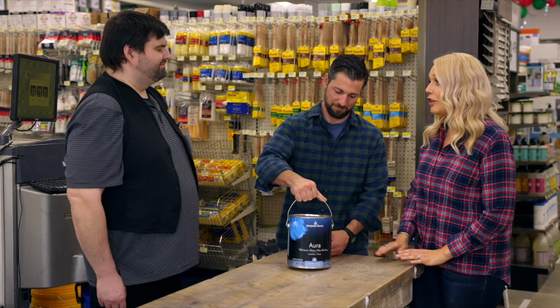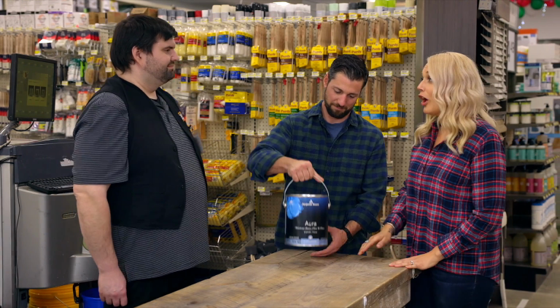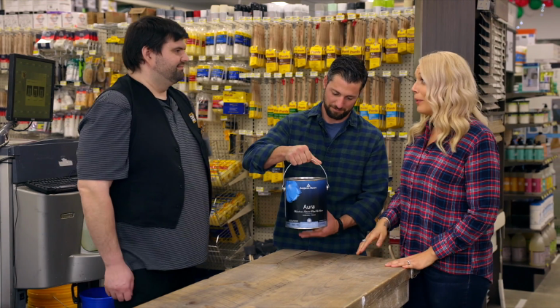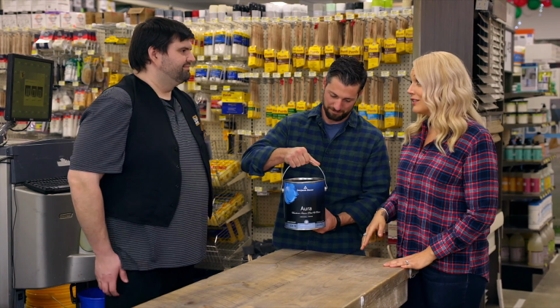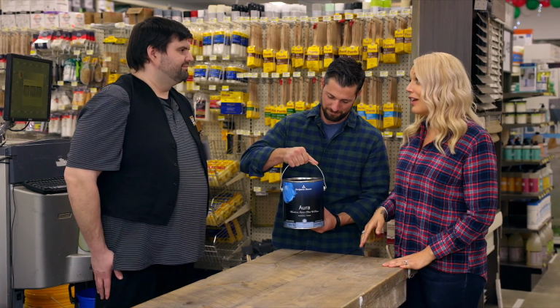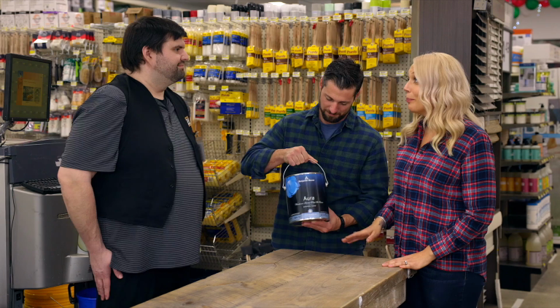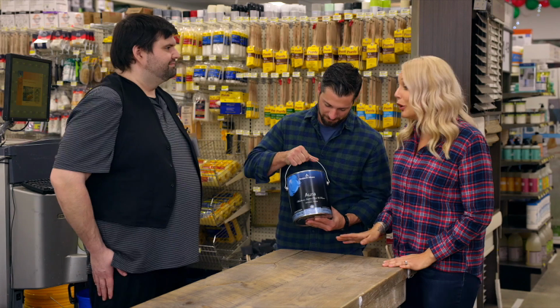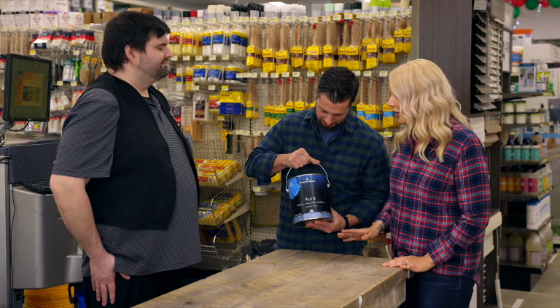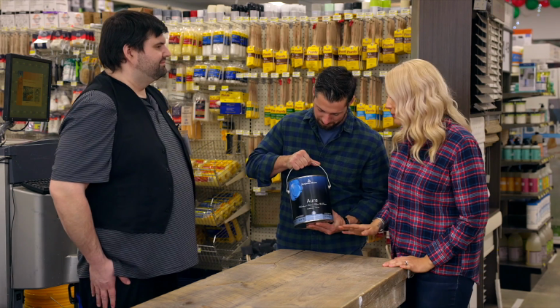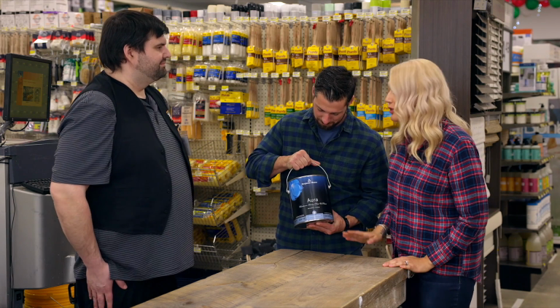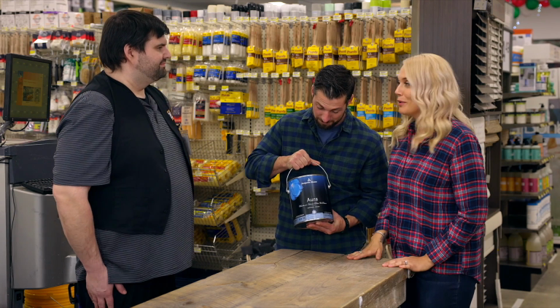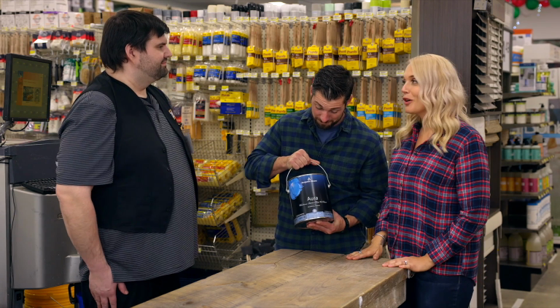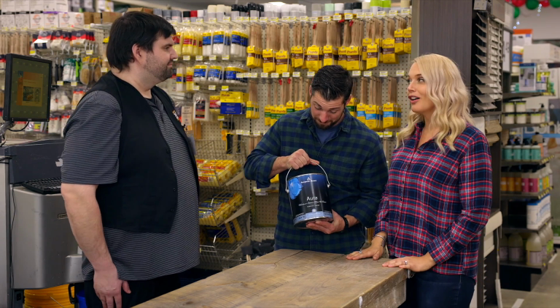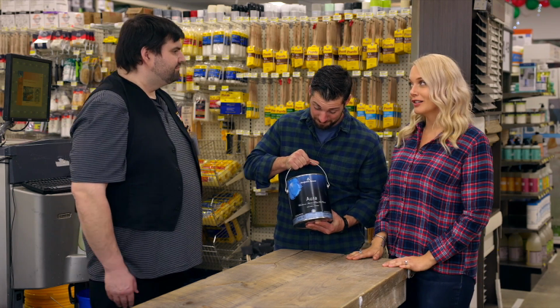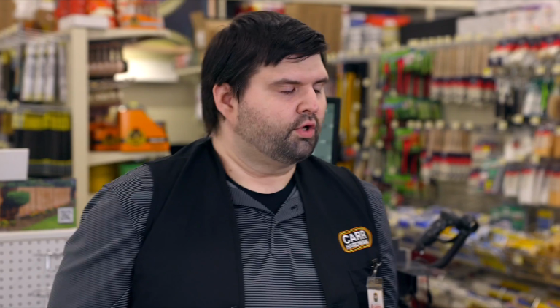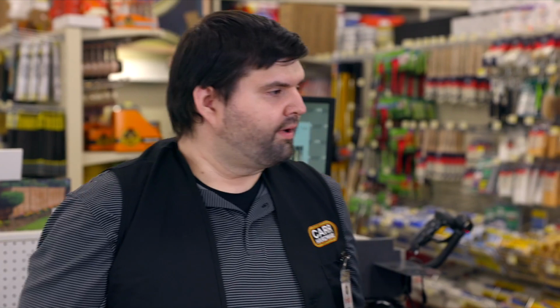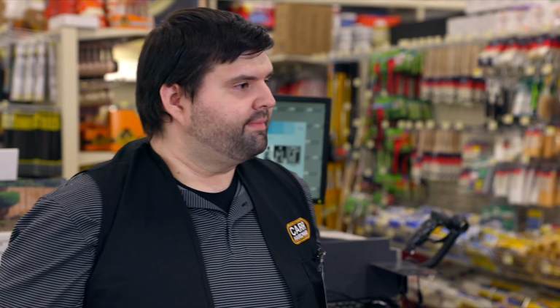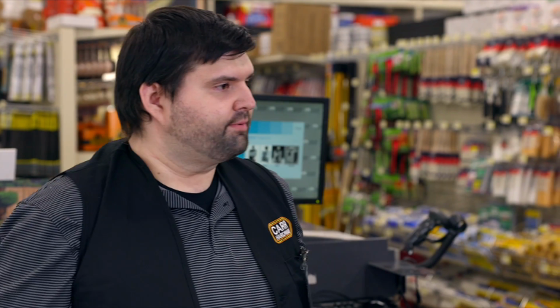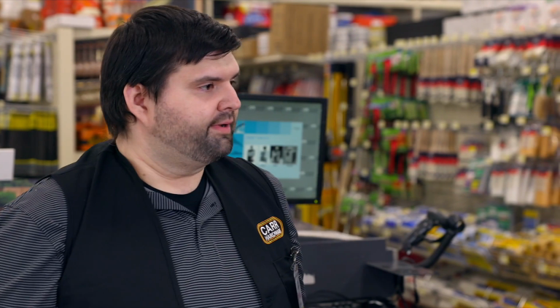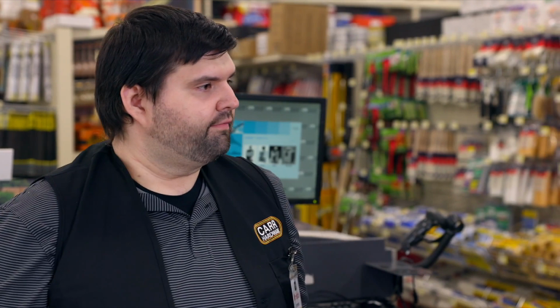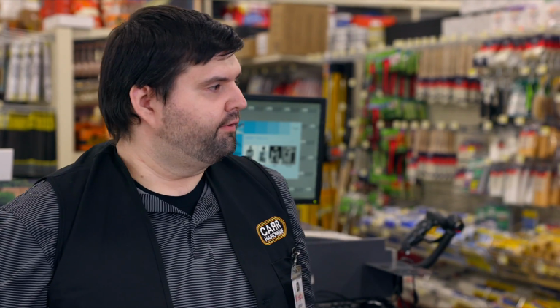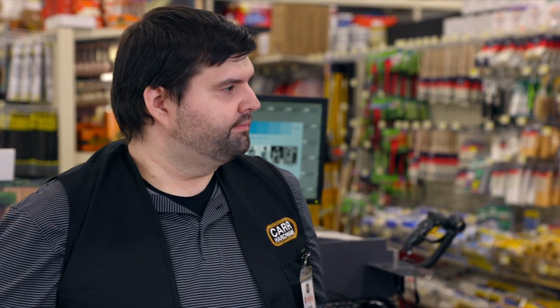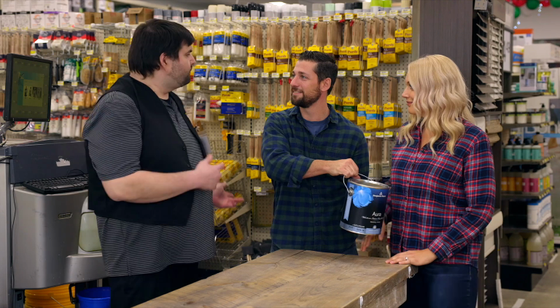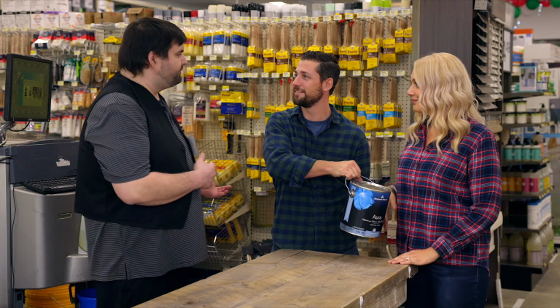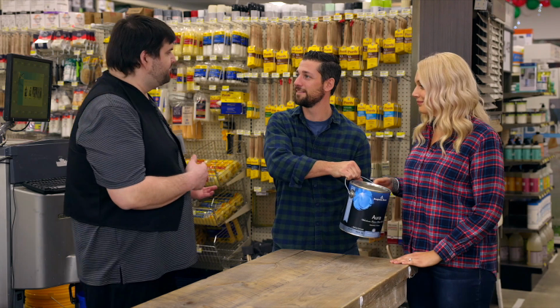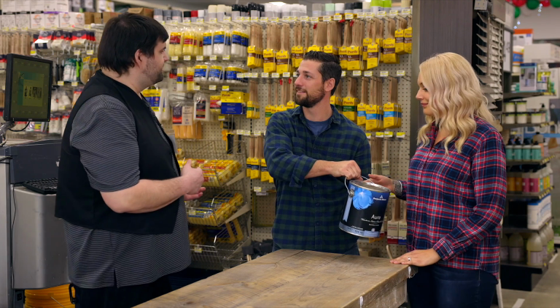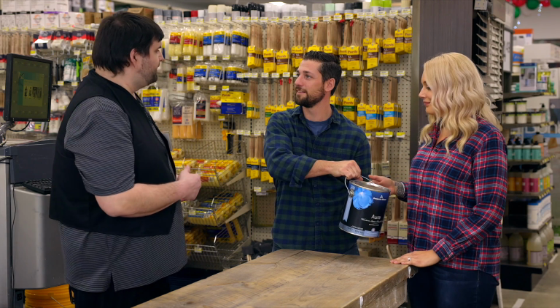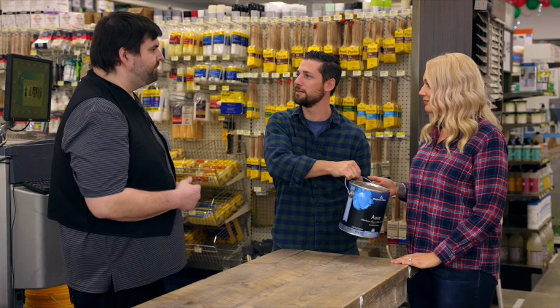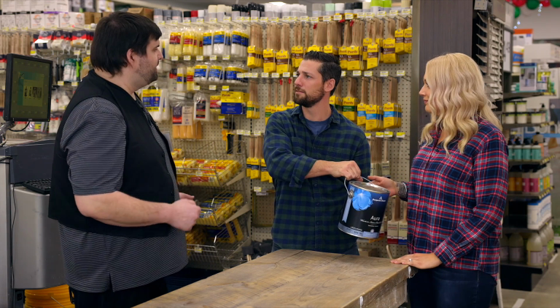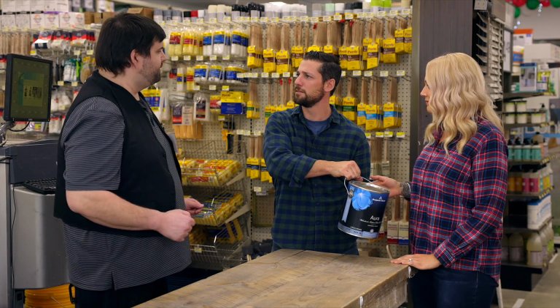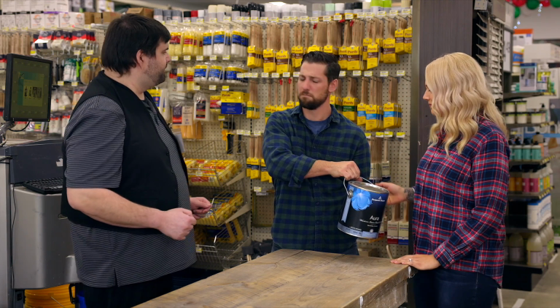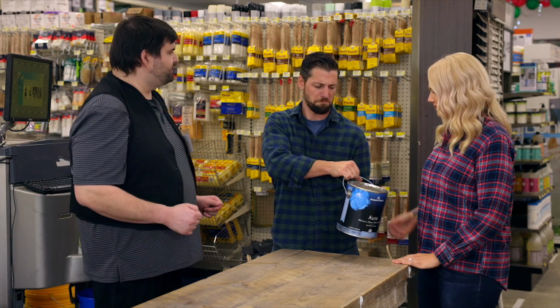Thank you for helping us find the perfect Benjamin Moore color. No problem, that's what we're here for. Let's just walk through the rest of the stuff you might need for your project.